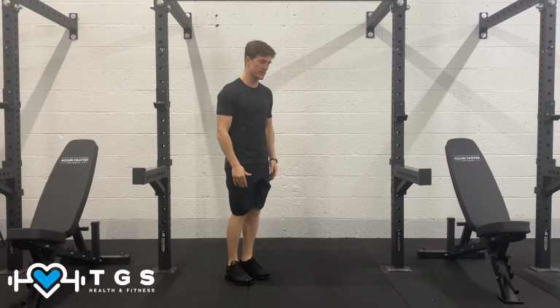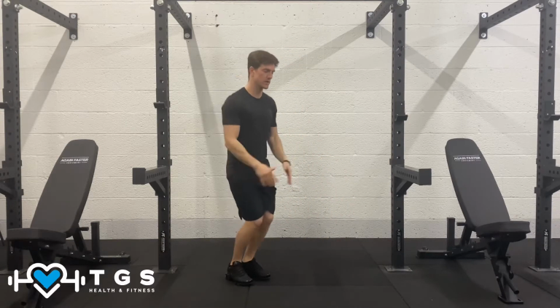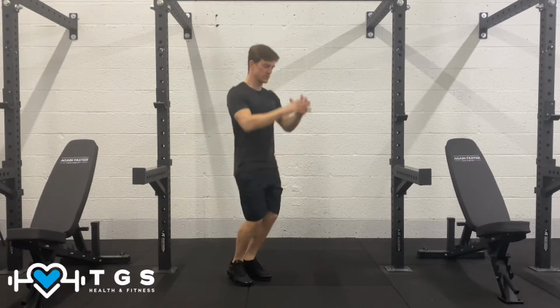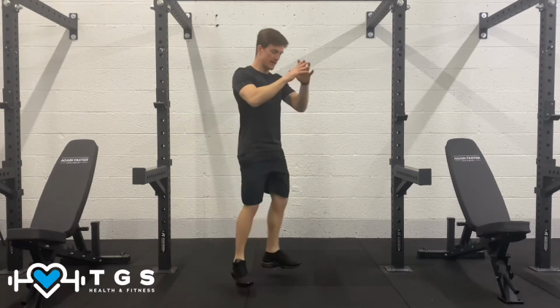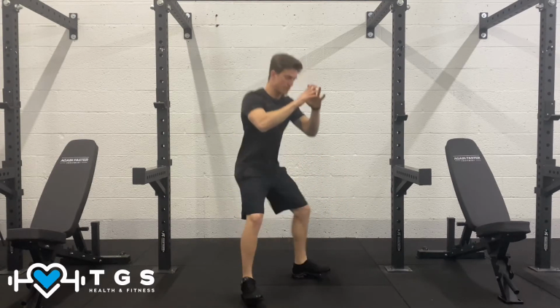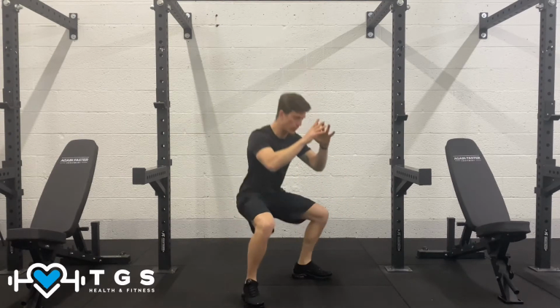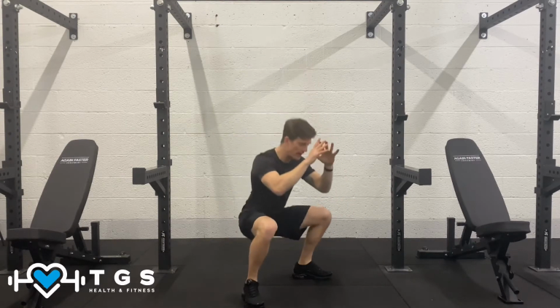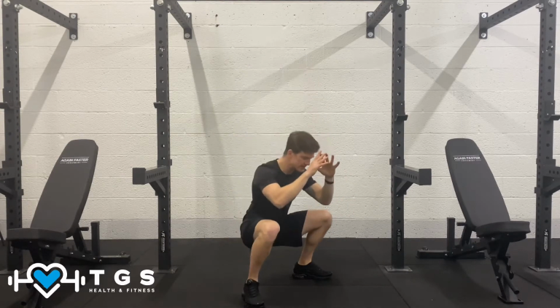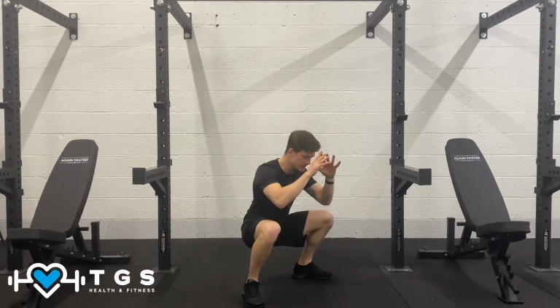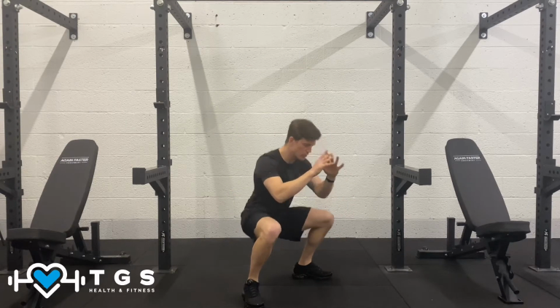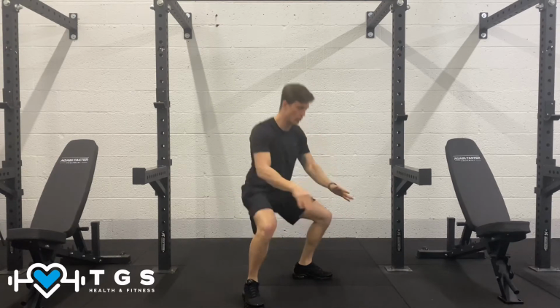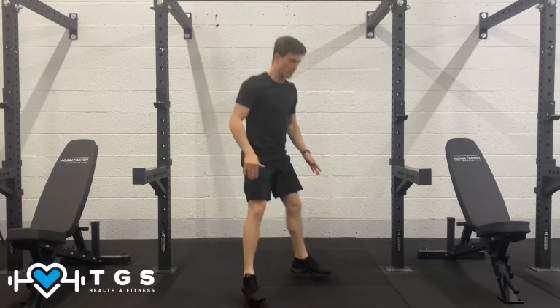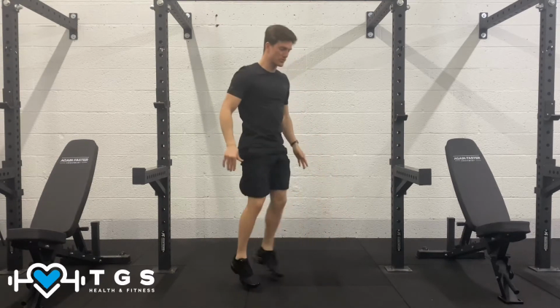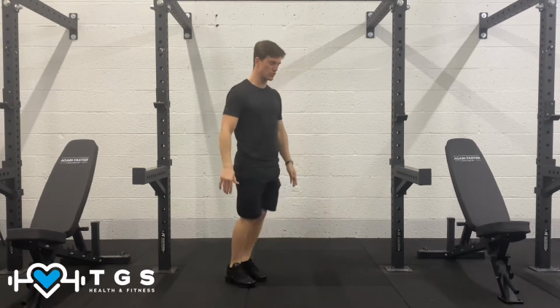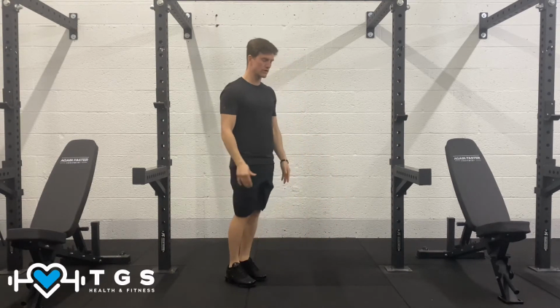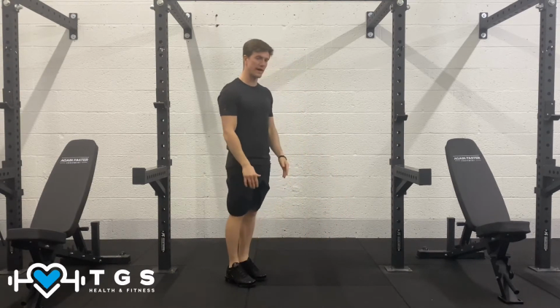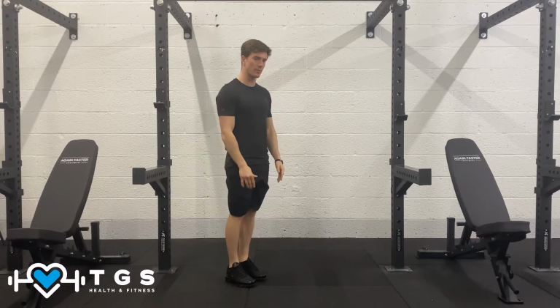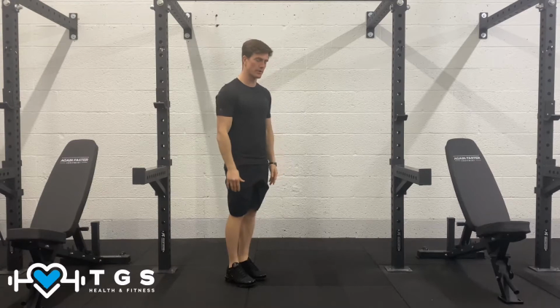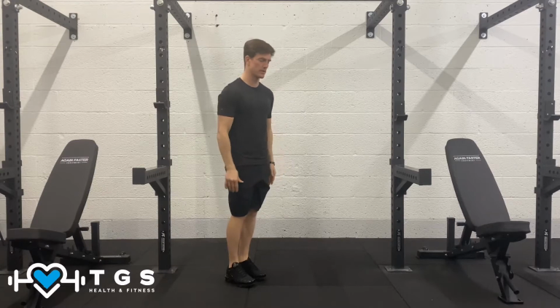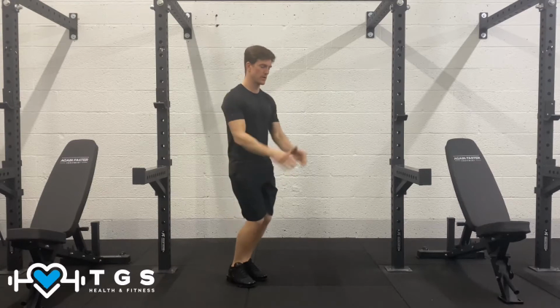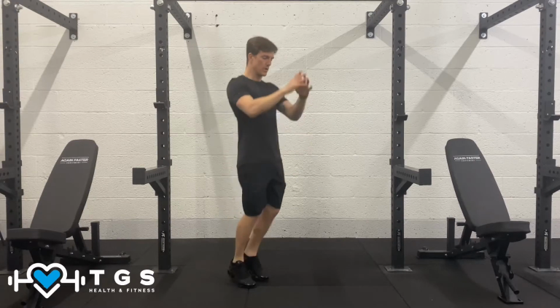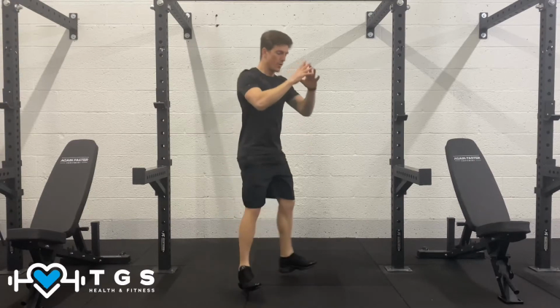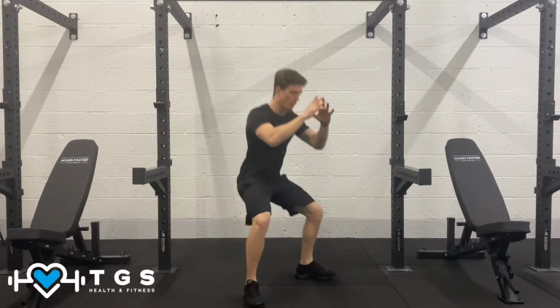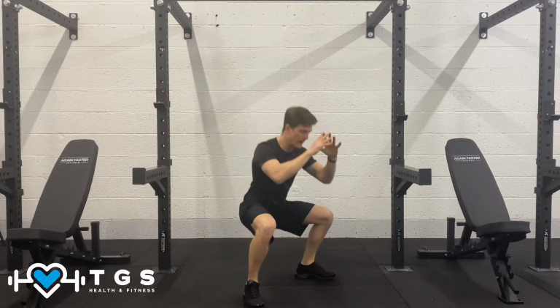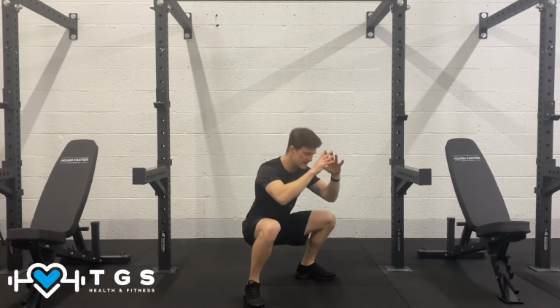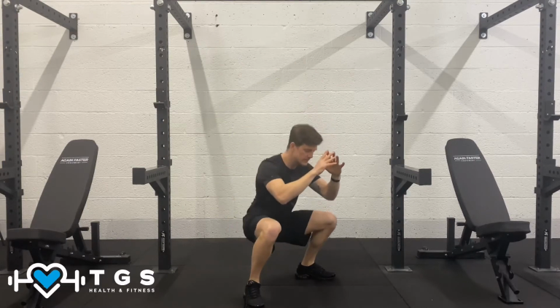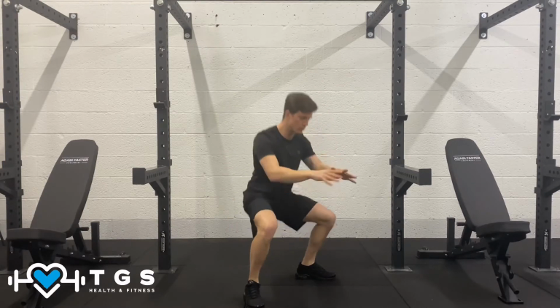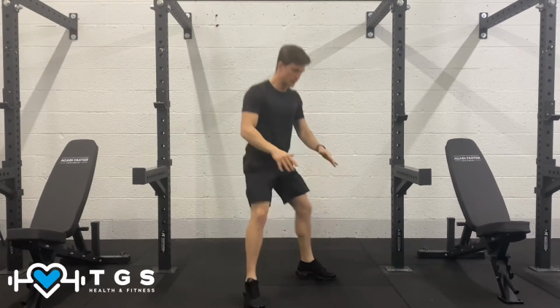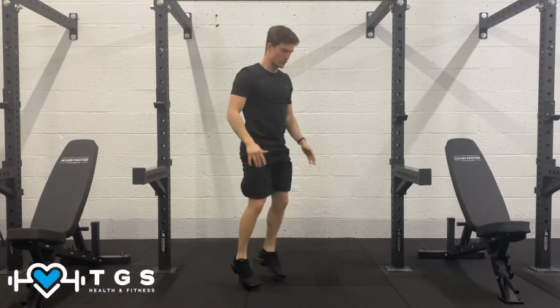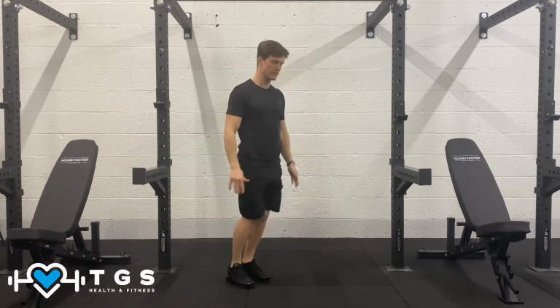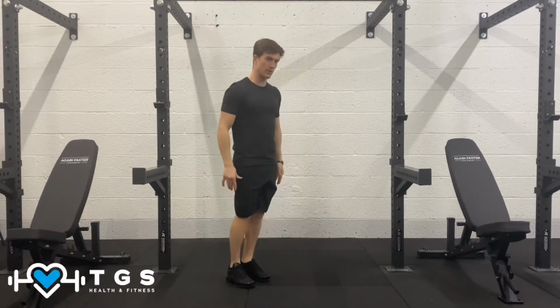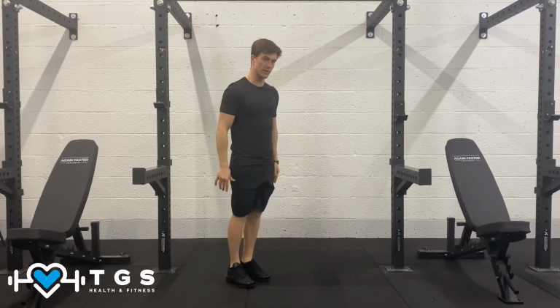So nice and wide, up and tall and narrow. Wide, up and tall and narrow.